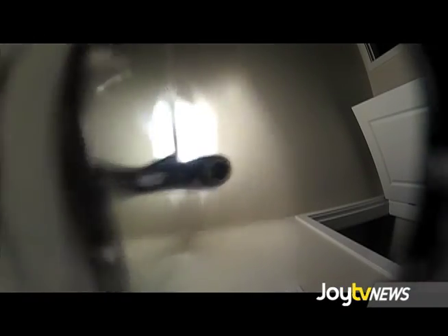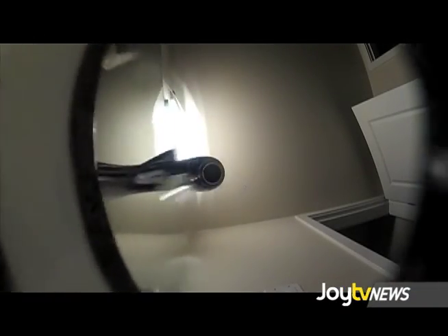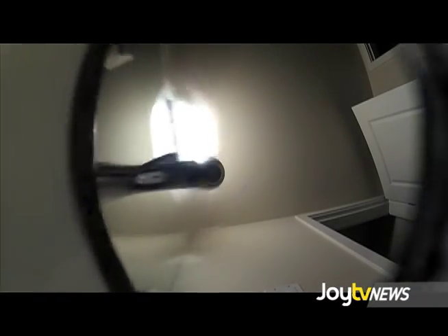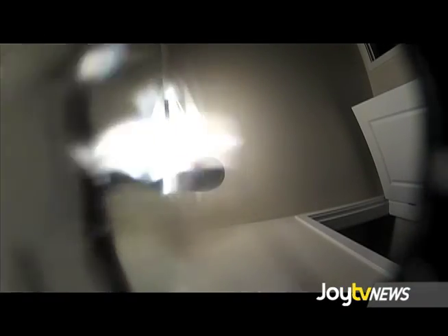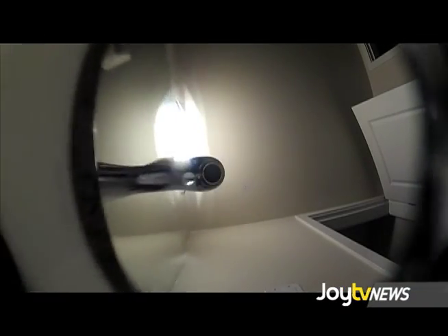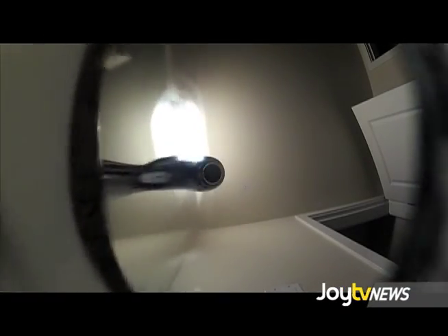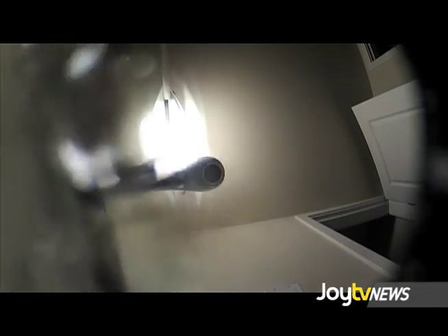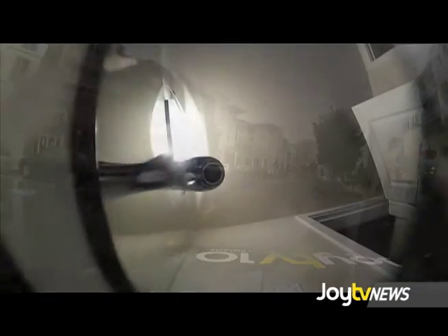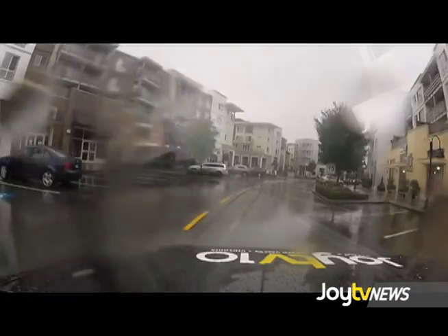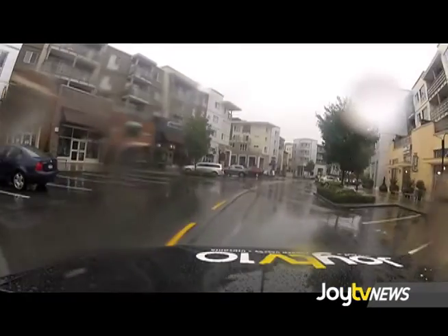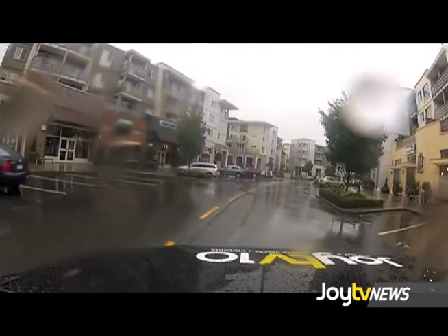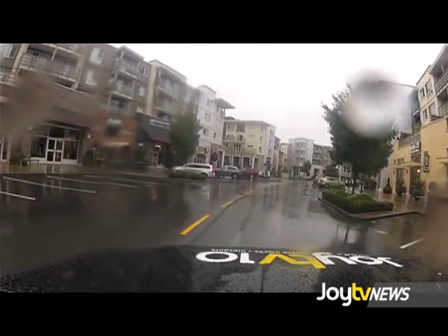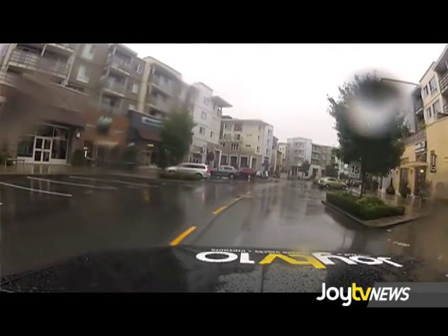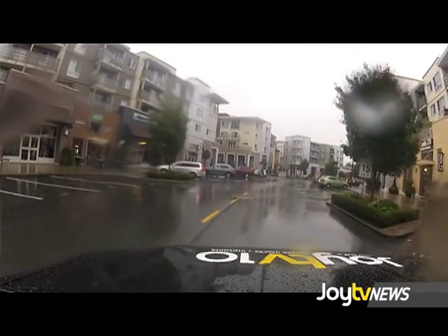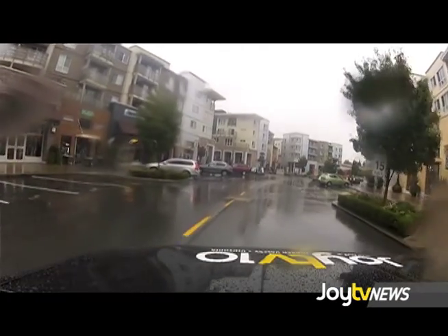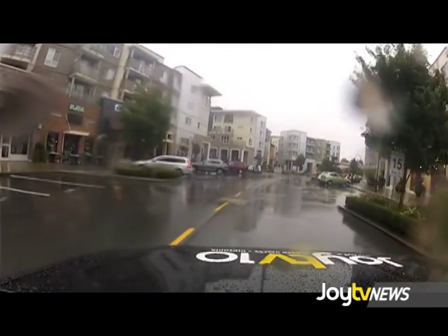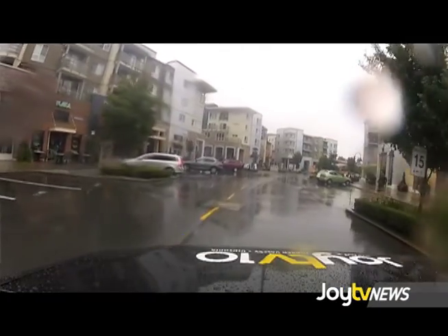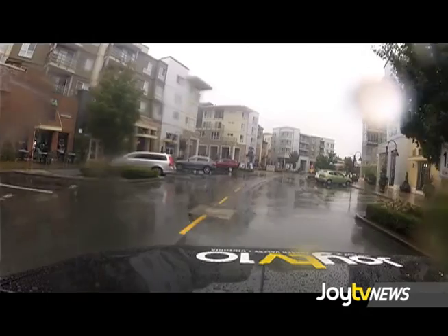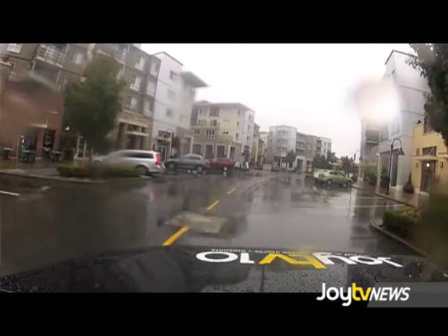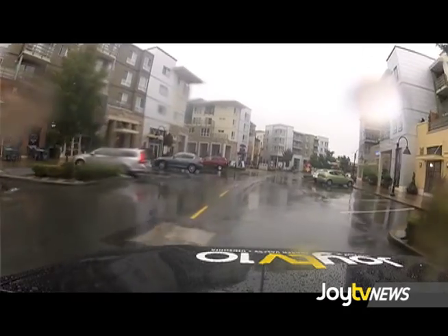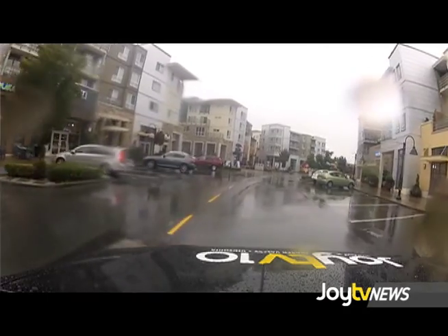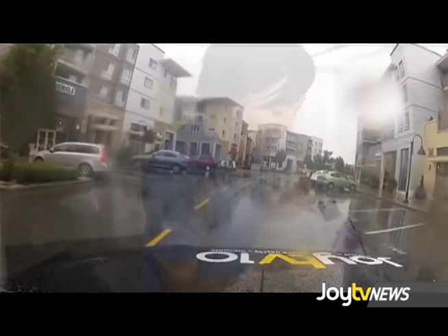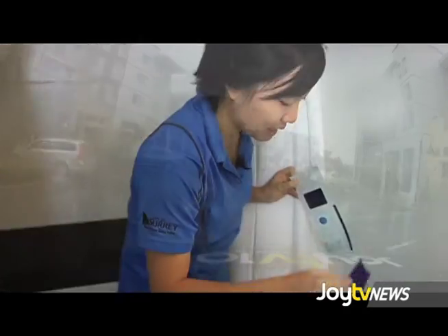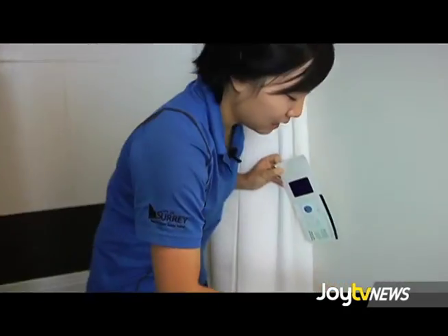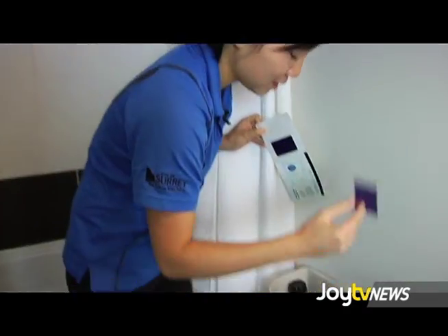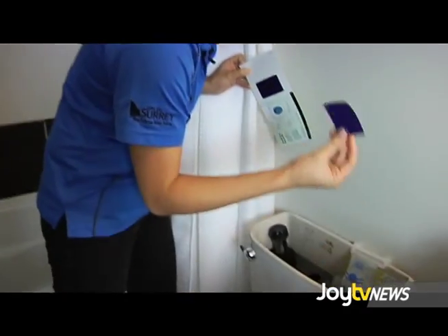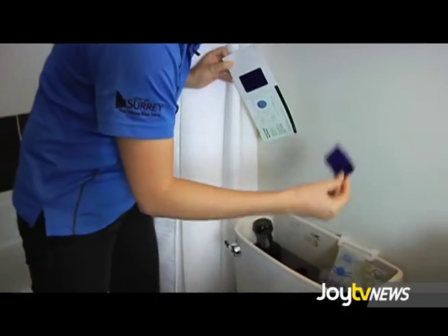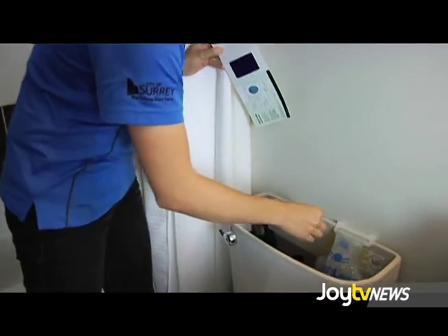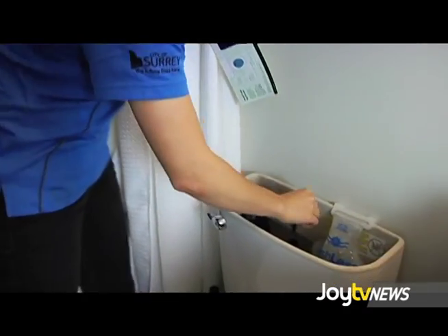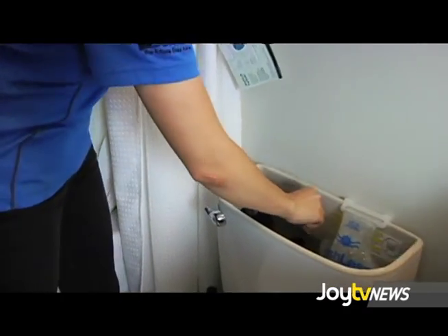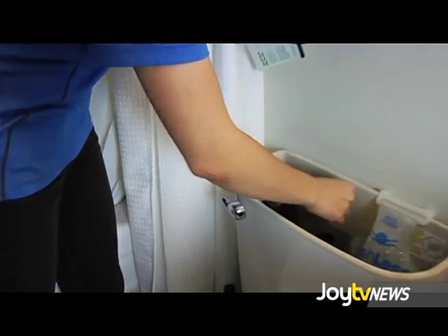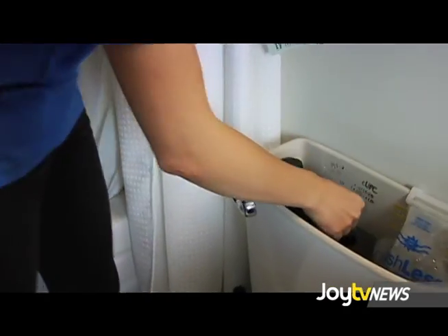Take off the lid of the tank. One of these is a dye tablet. What you're going to do is put it in there — you can either stick it on the wall or just leave it floating.